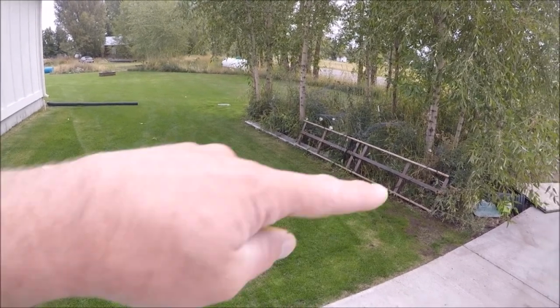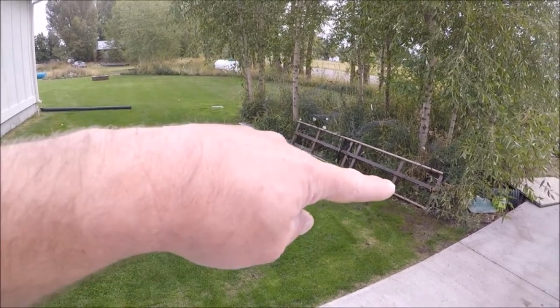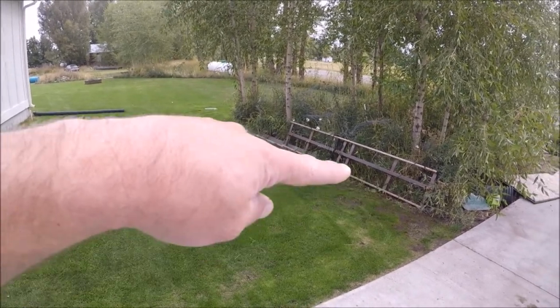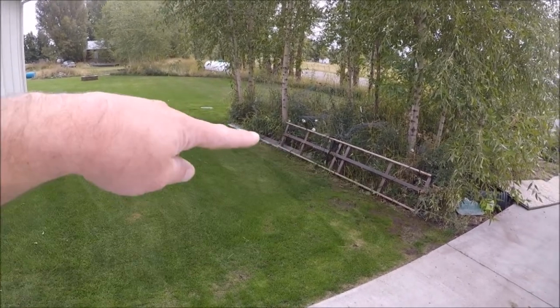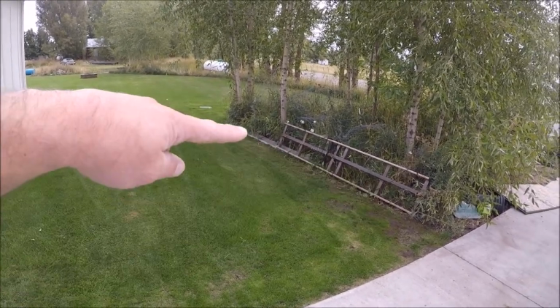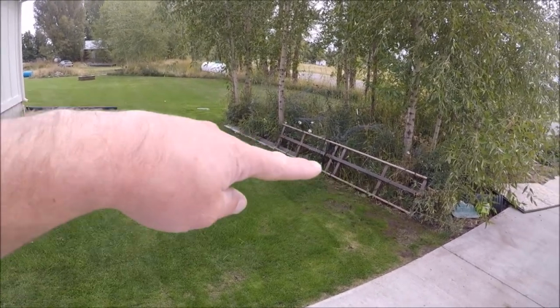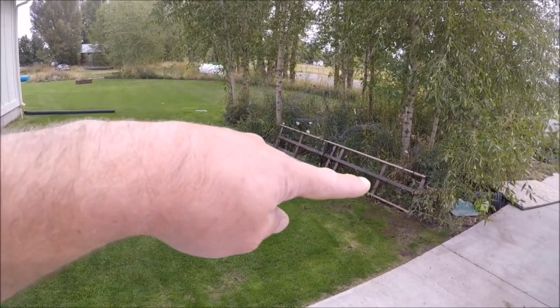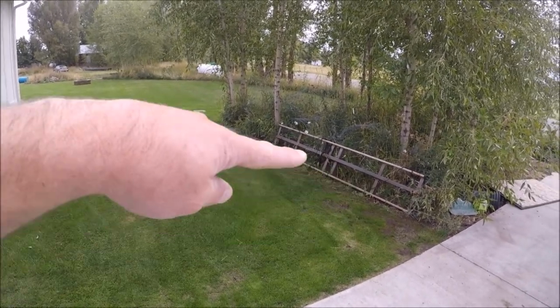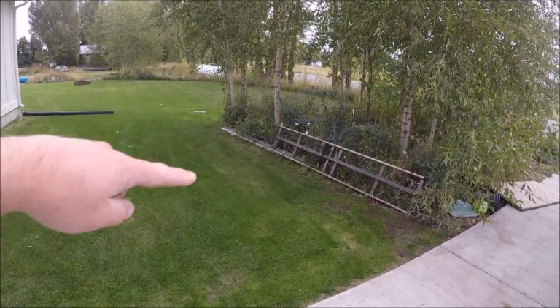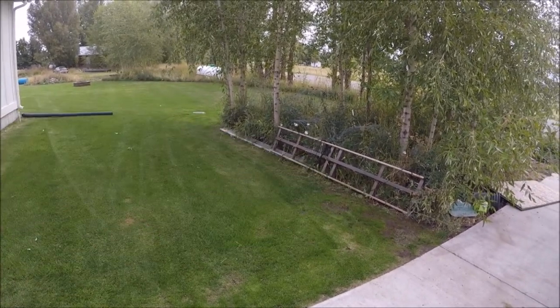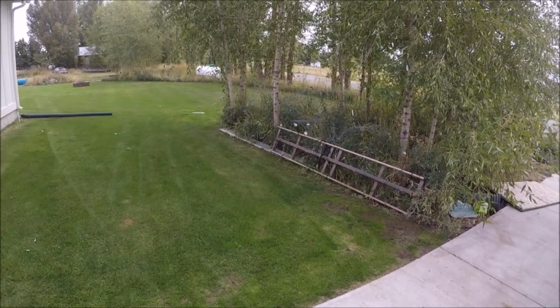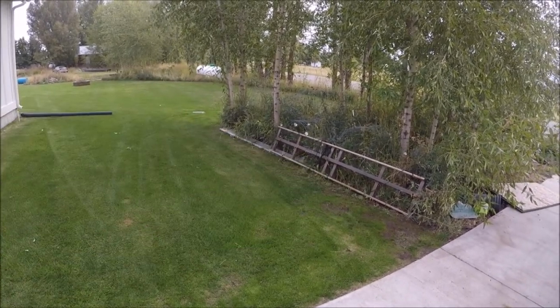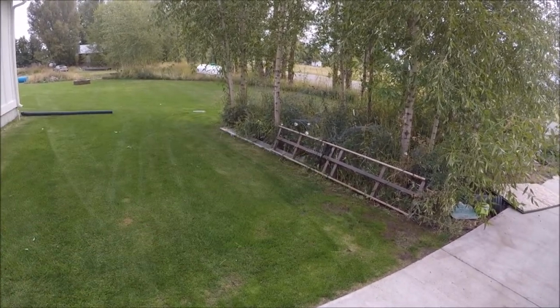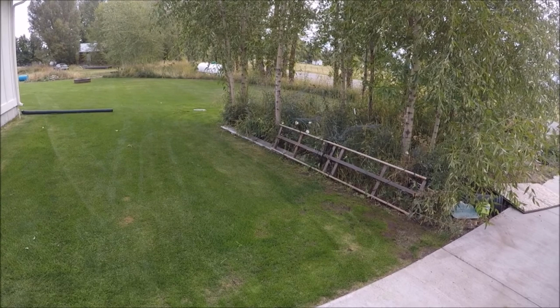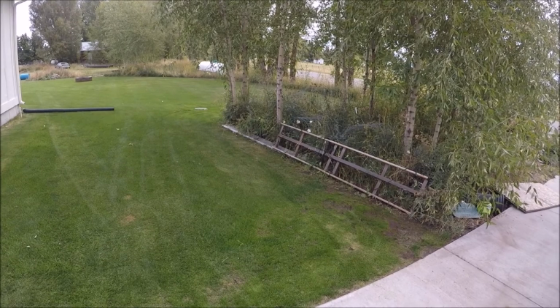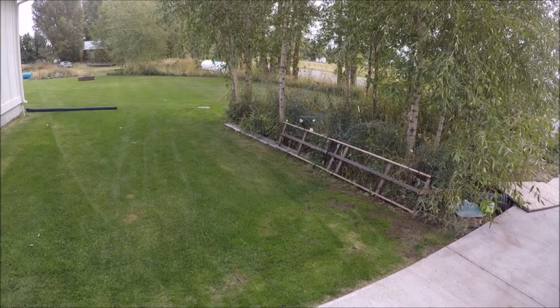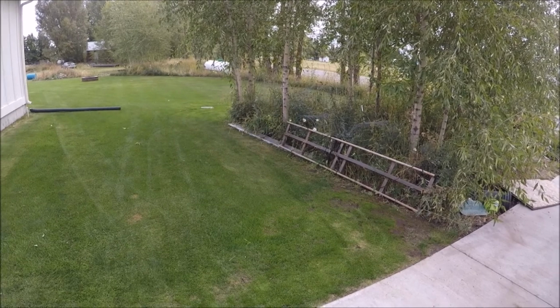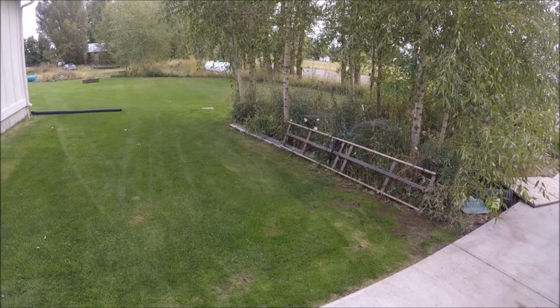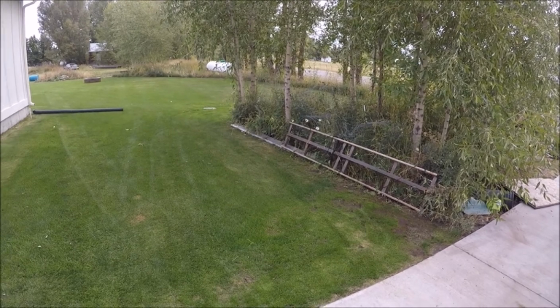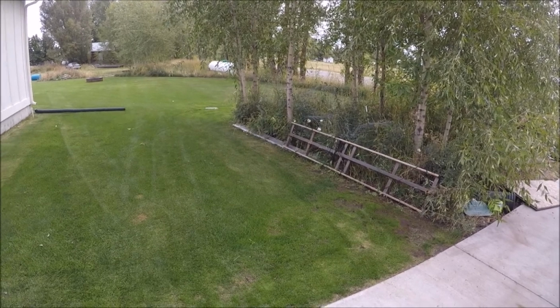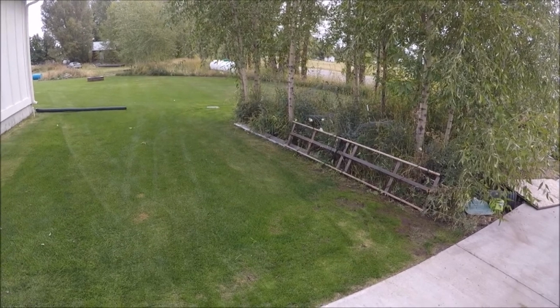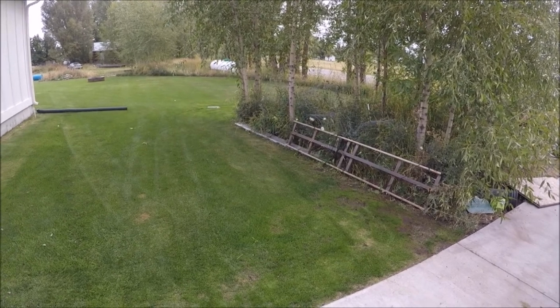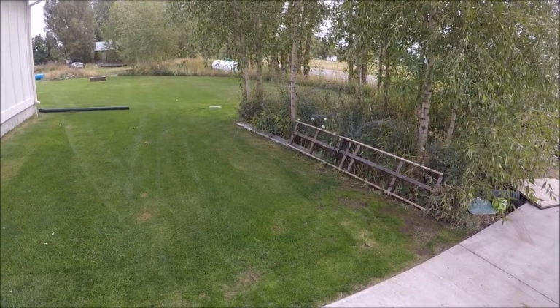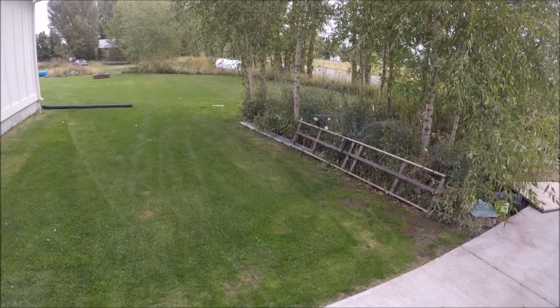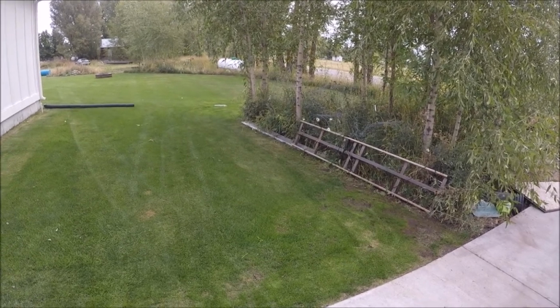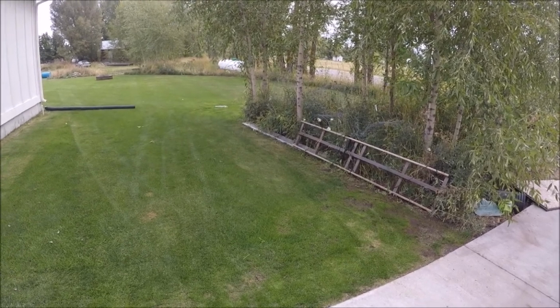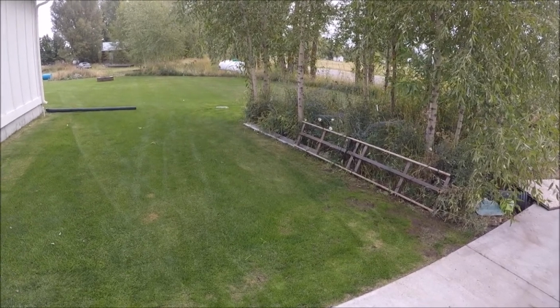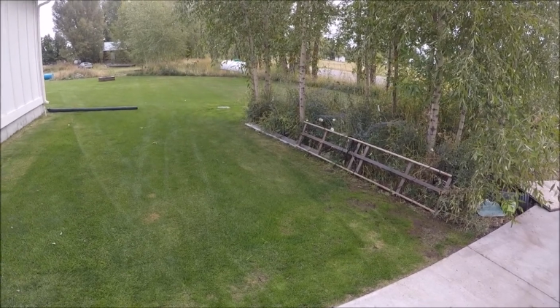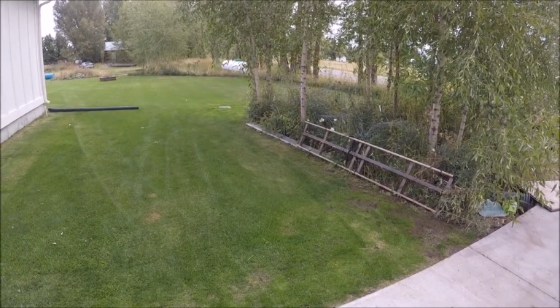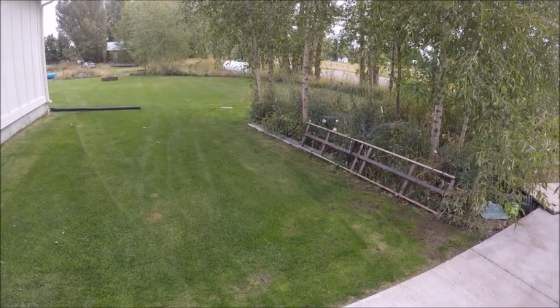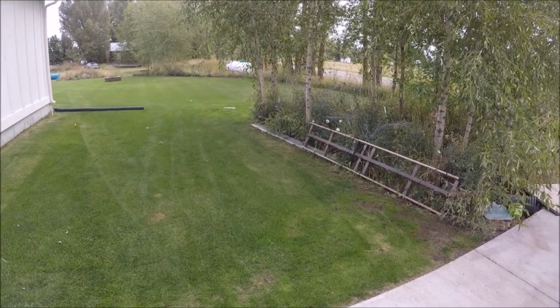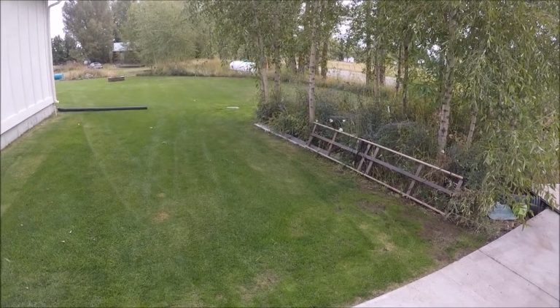This thing right here is my drag mat that I use to drag and level sand. The thing is awesome — I love it.